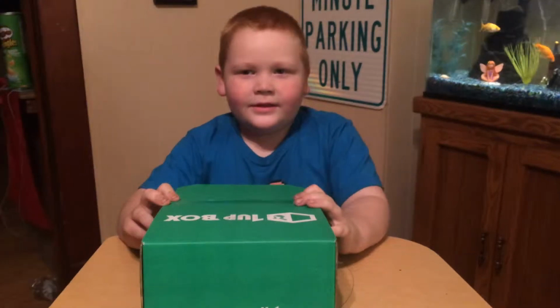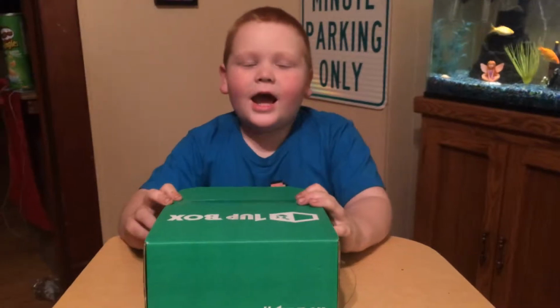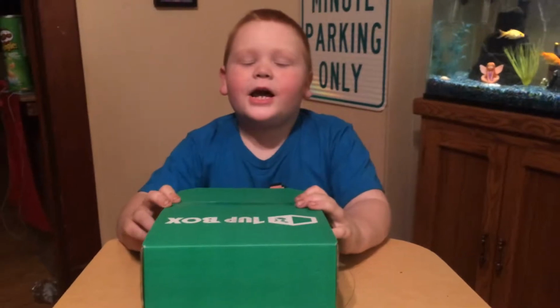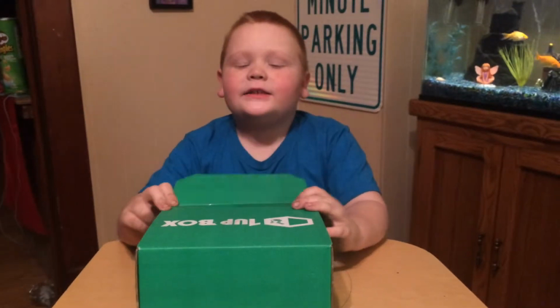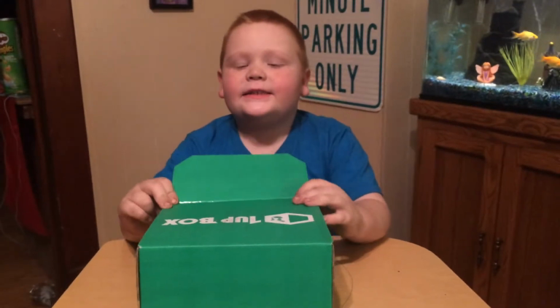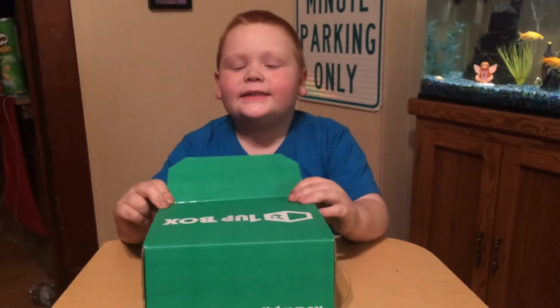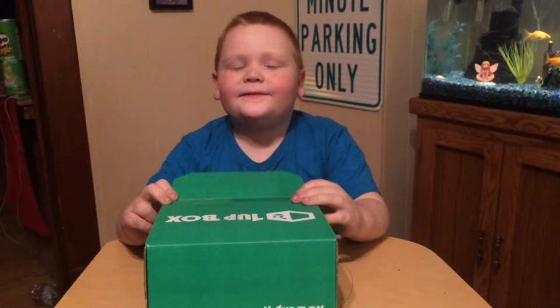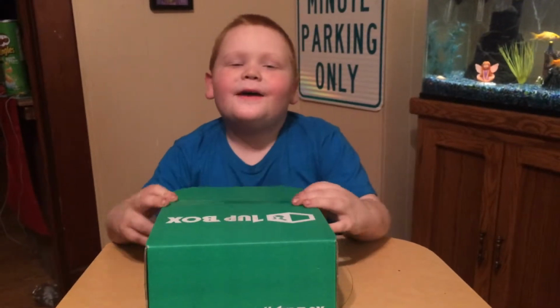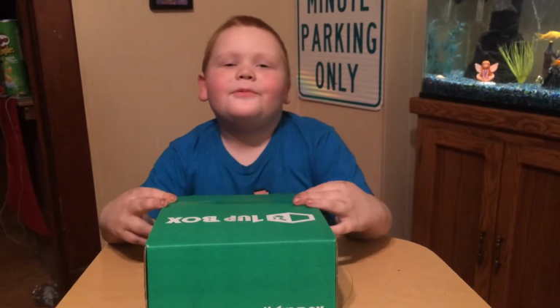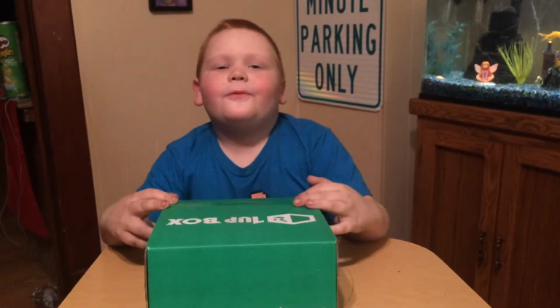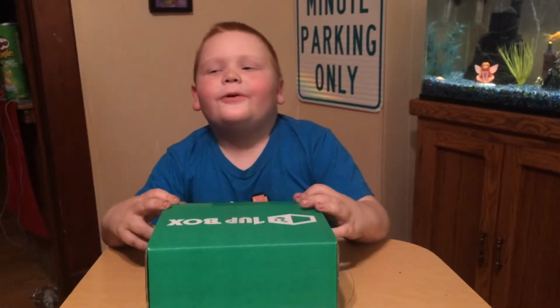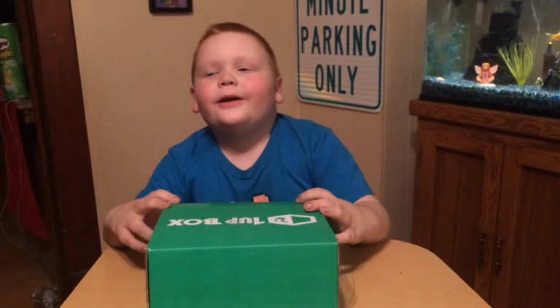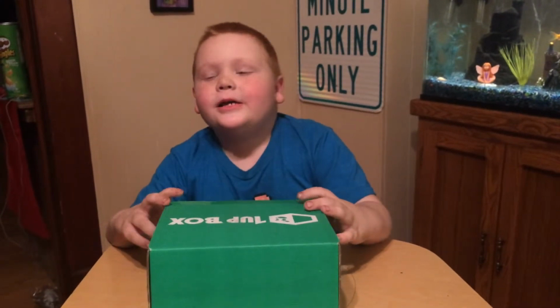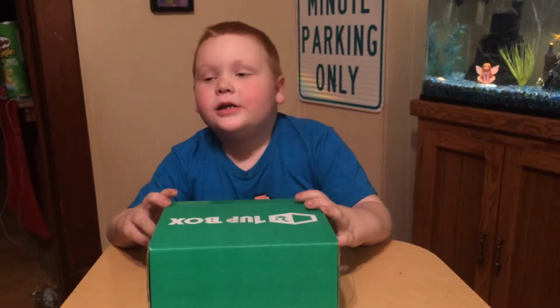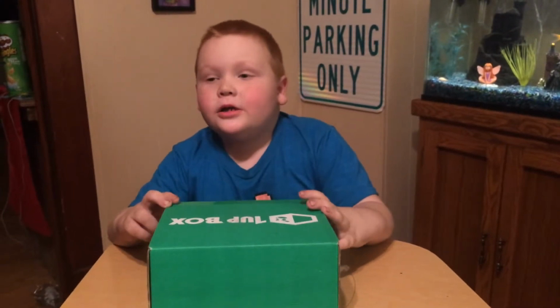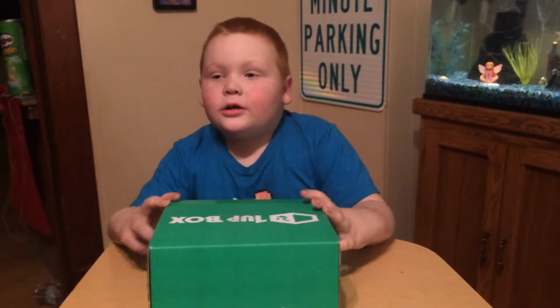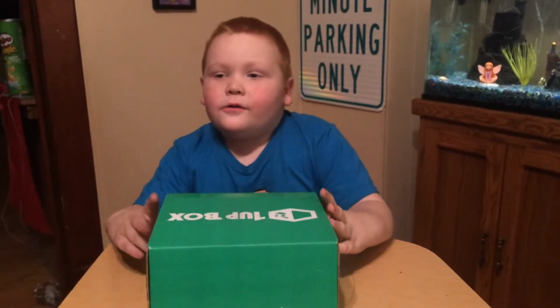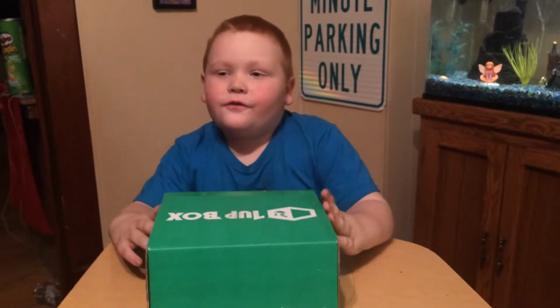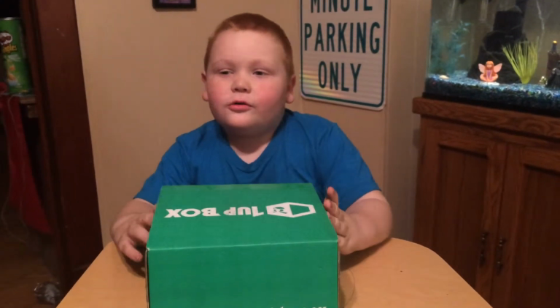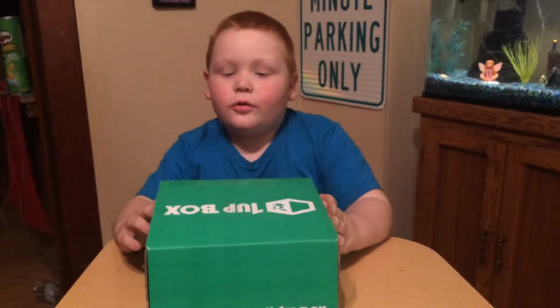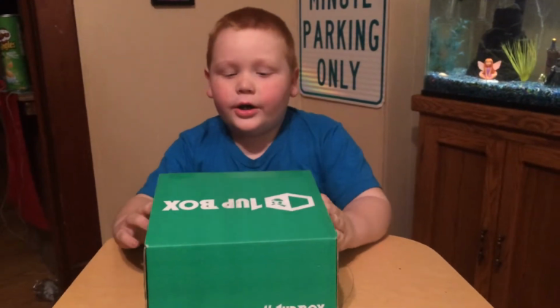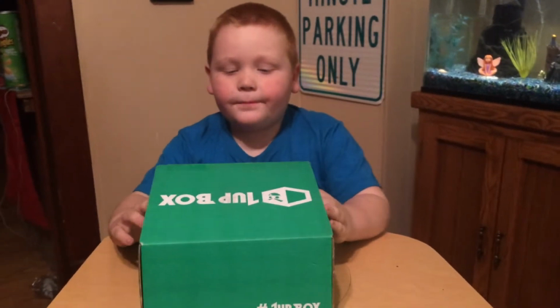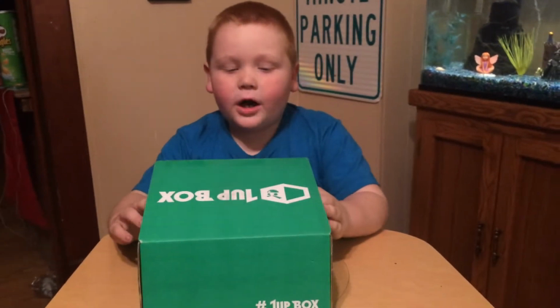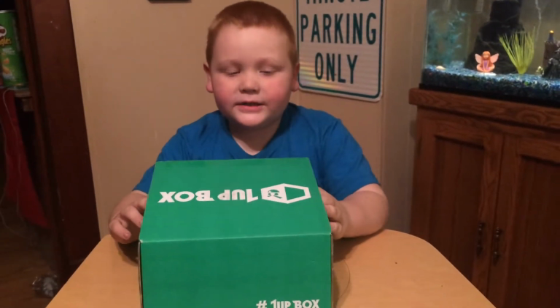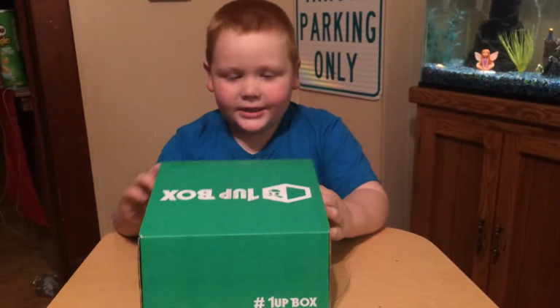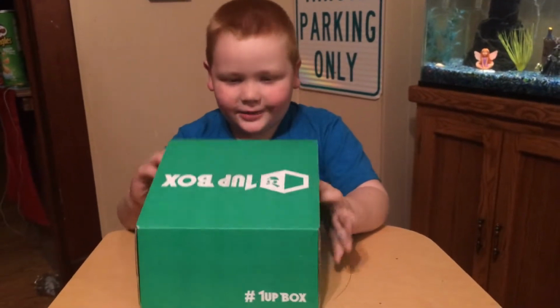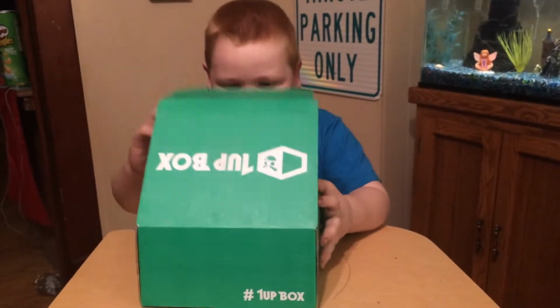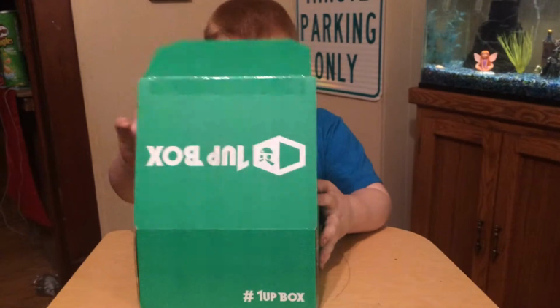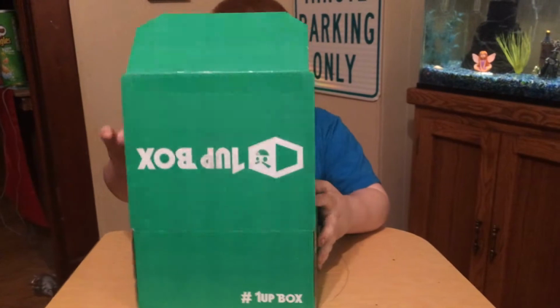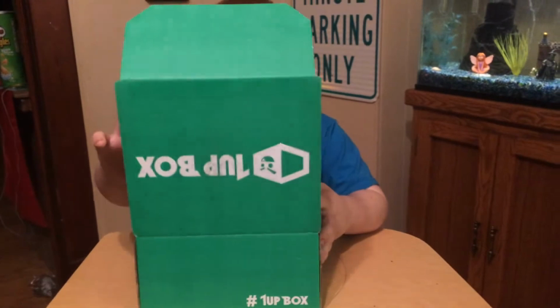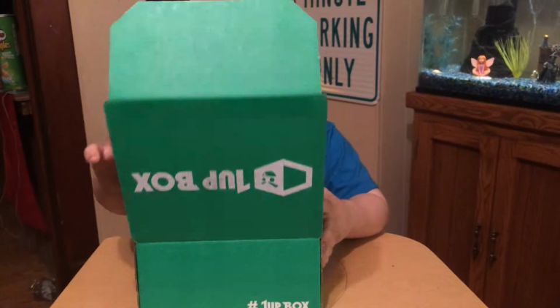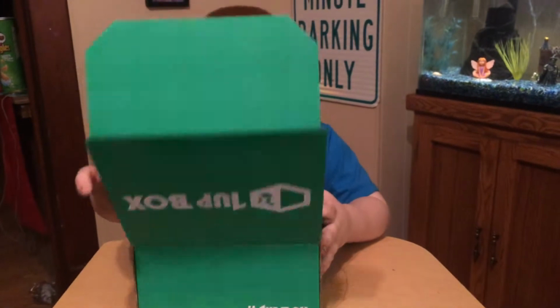Hi guys, this is the February 1-Up box and here we go. Let's open it.